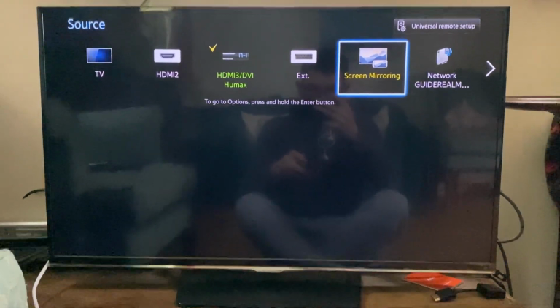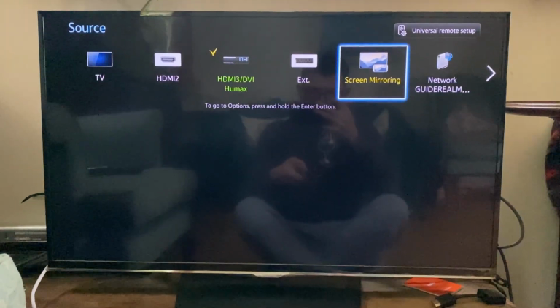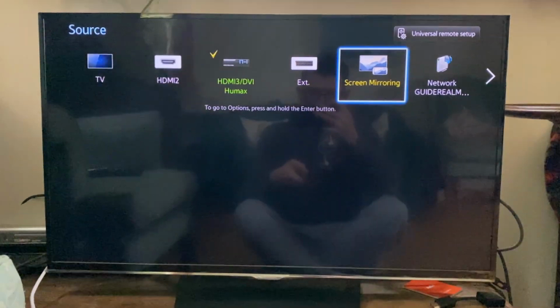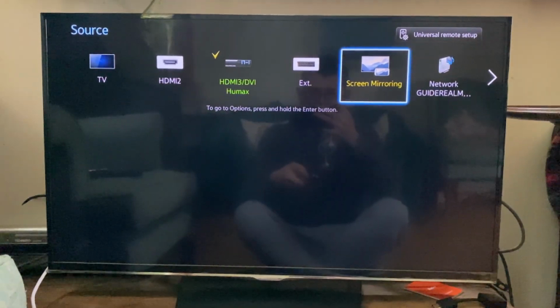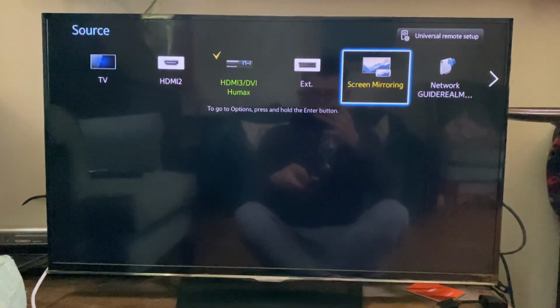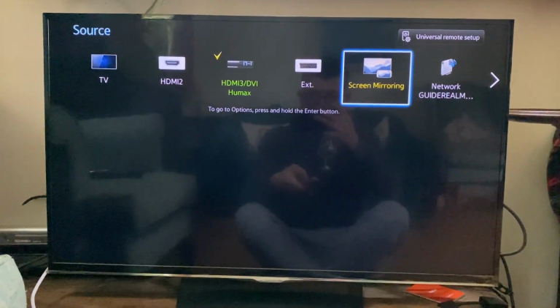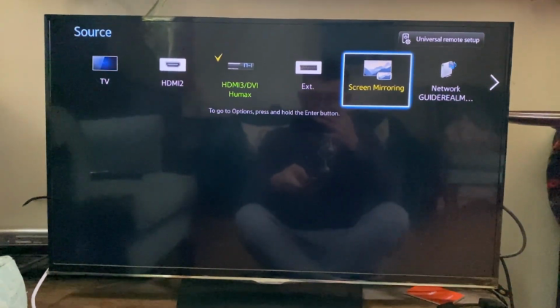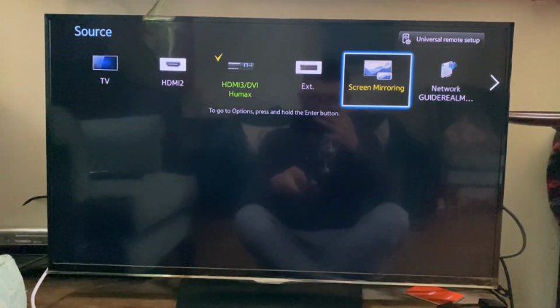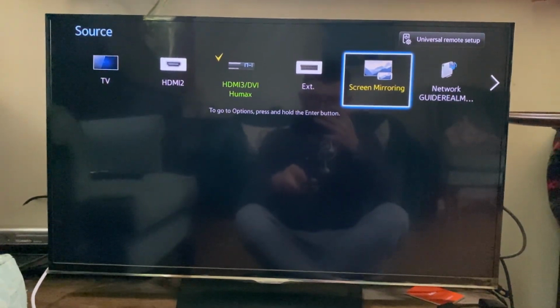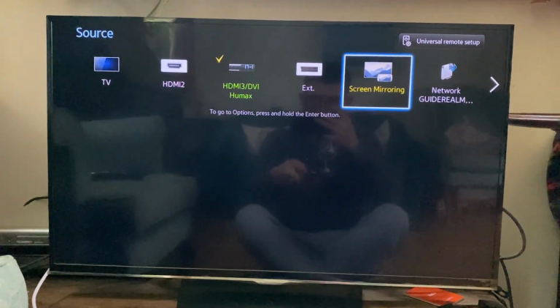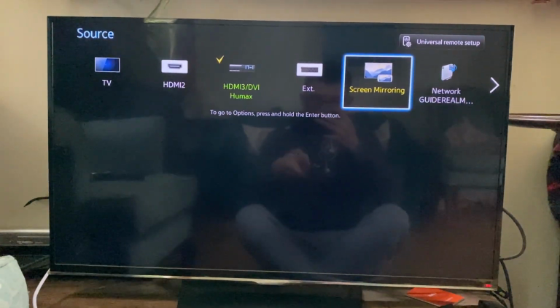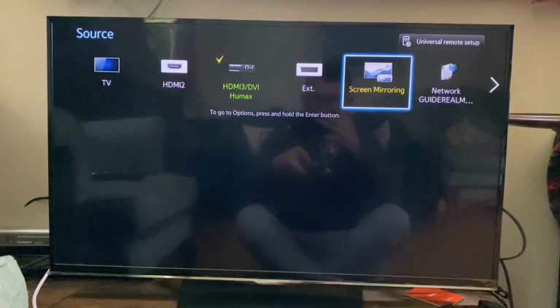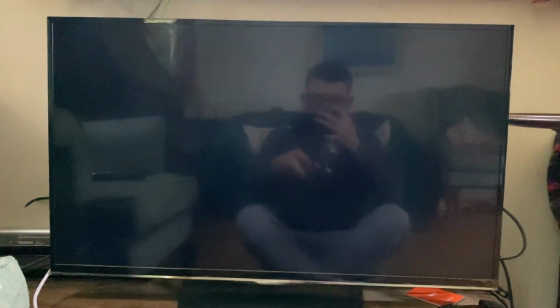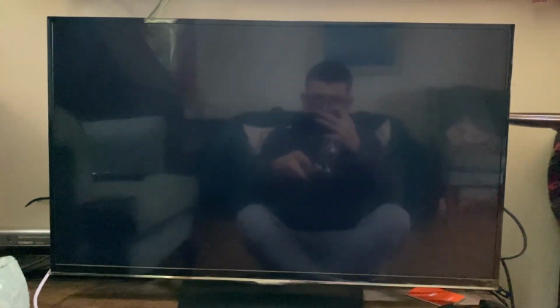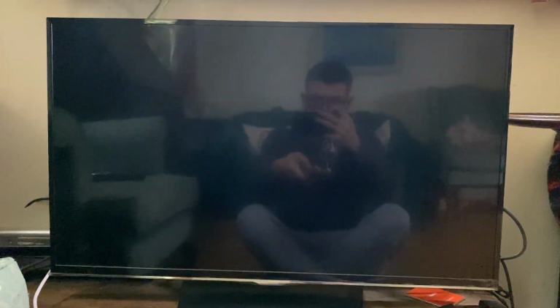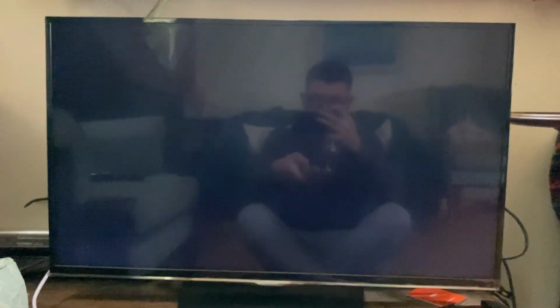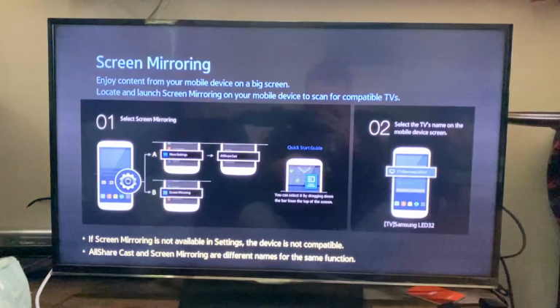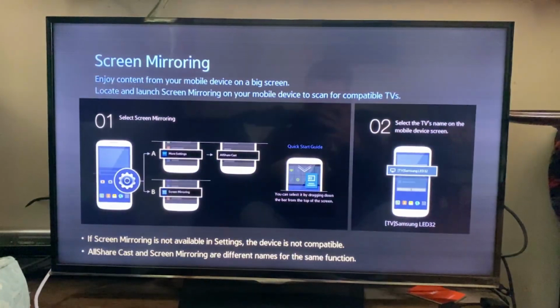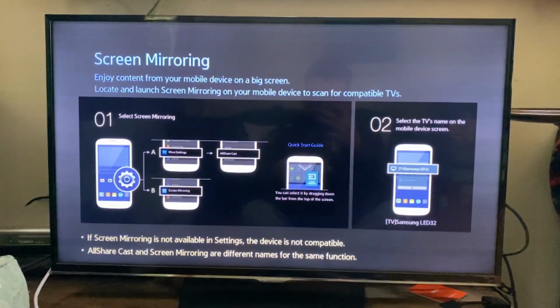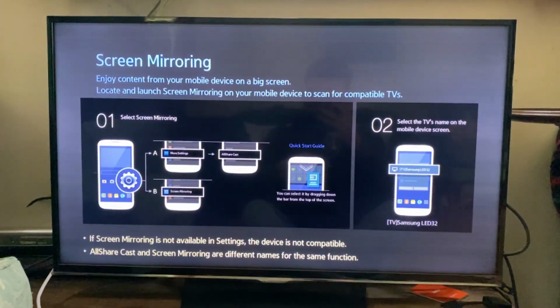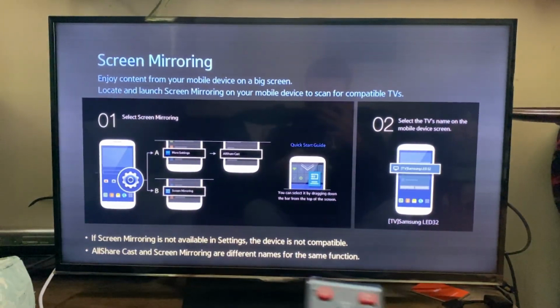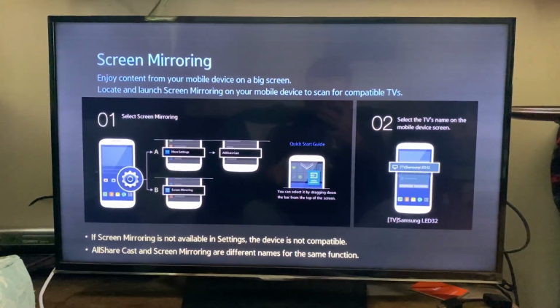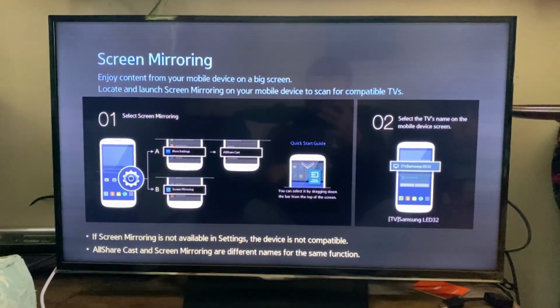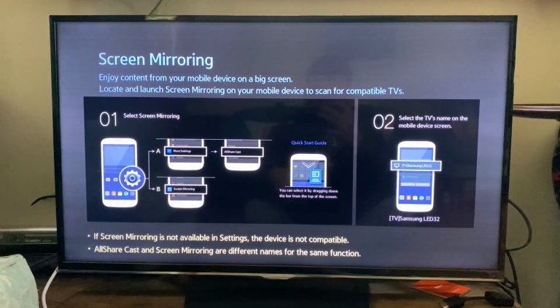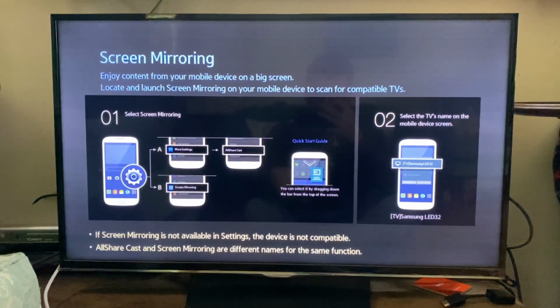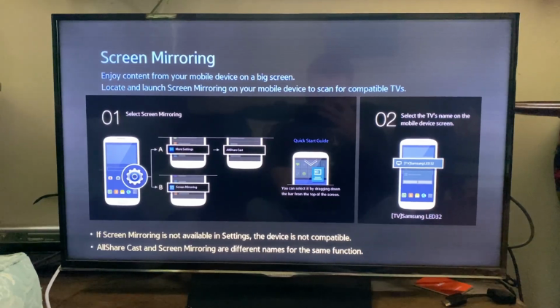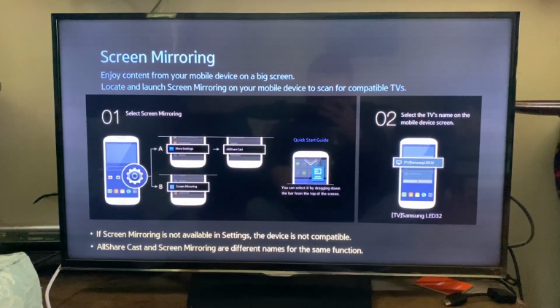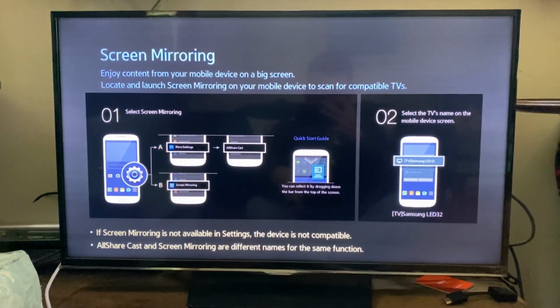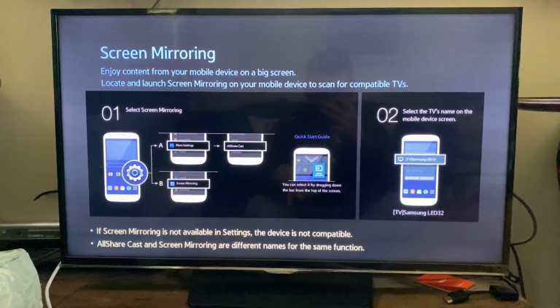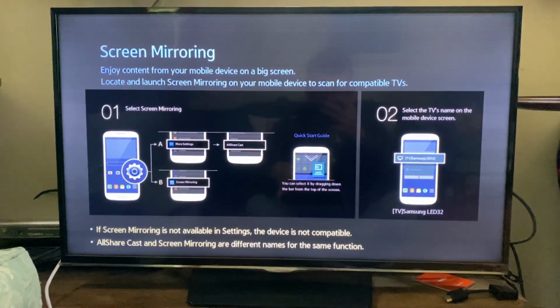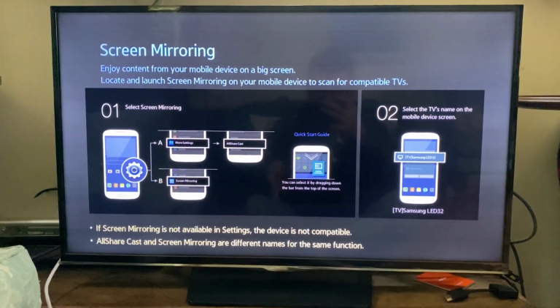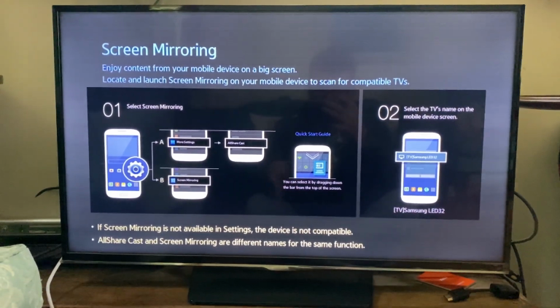Go and open up the screen mirroring page just like so — it should look something like this, though it may look different.